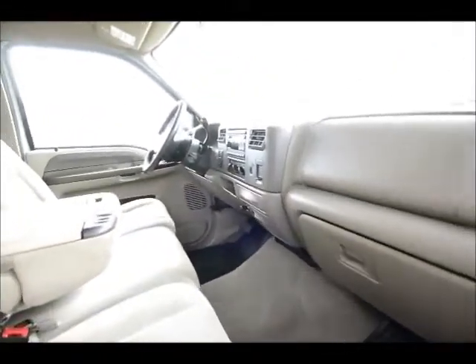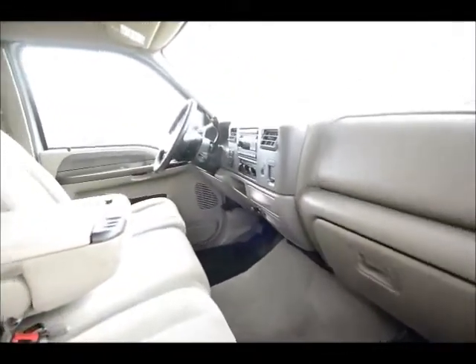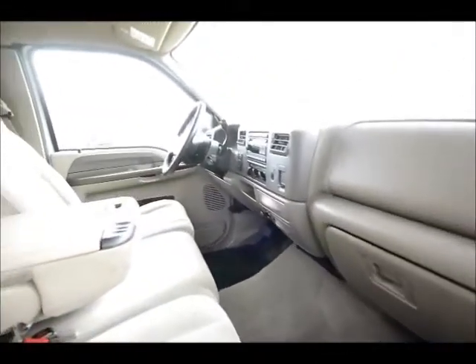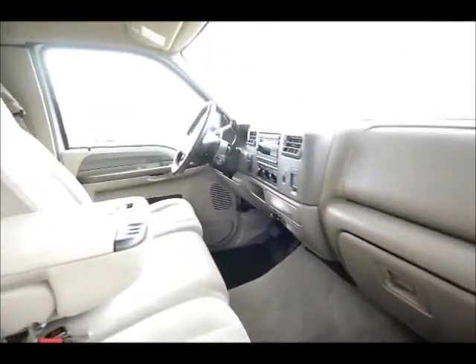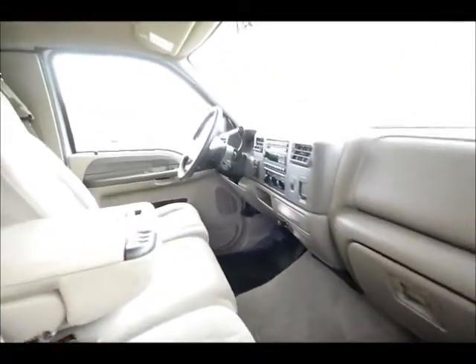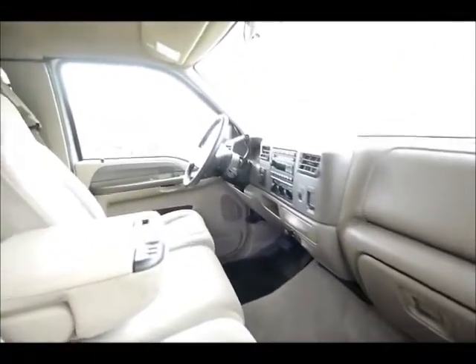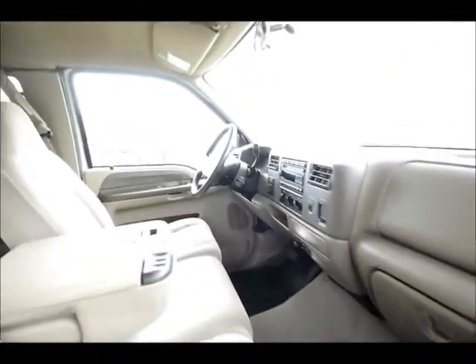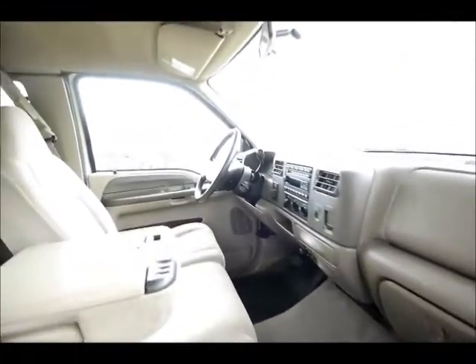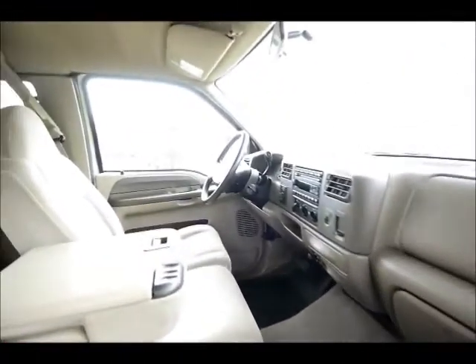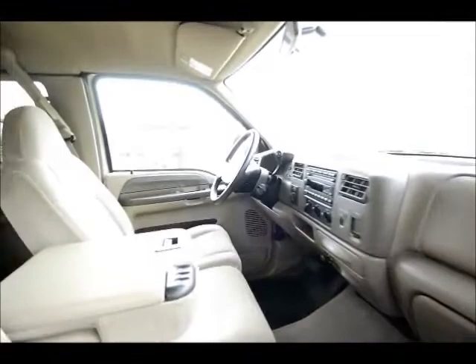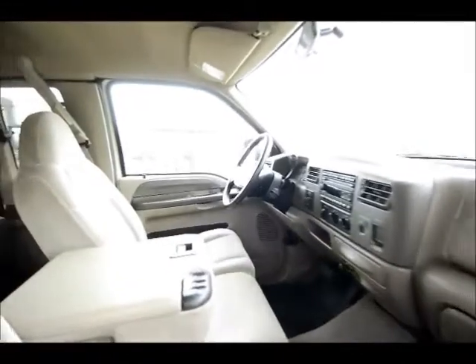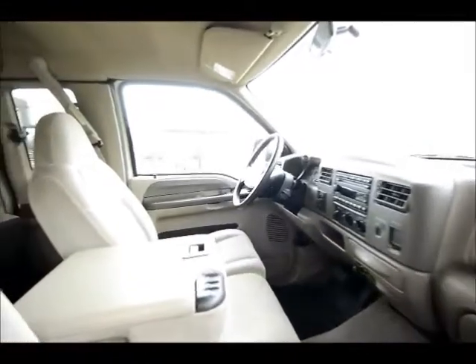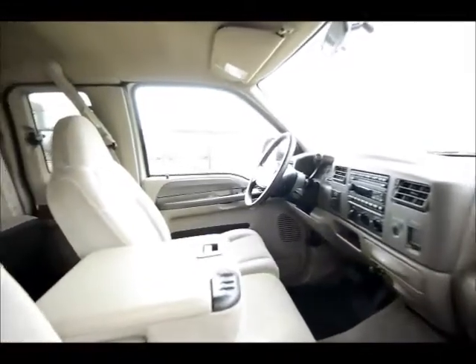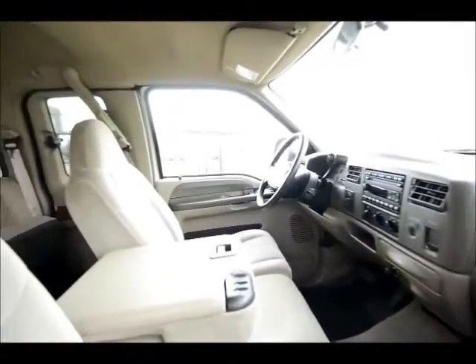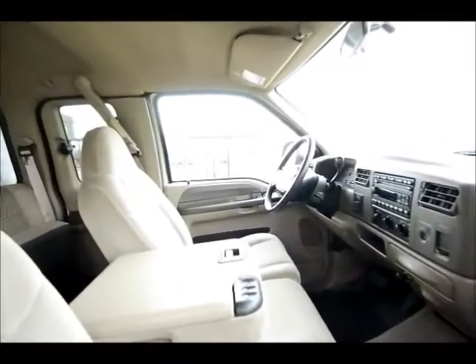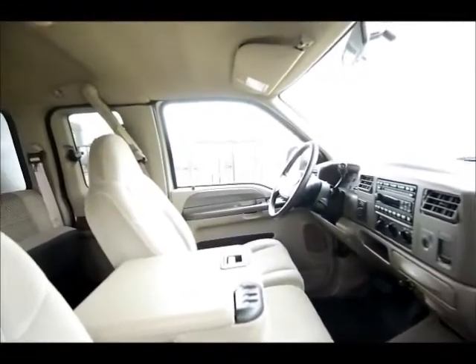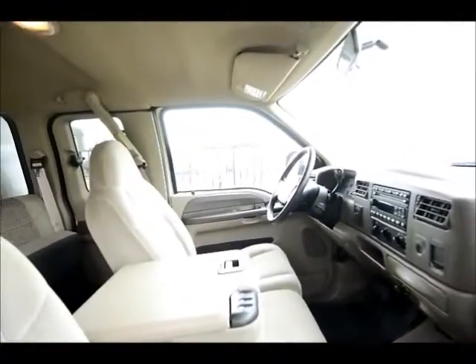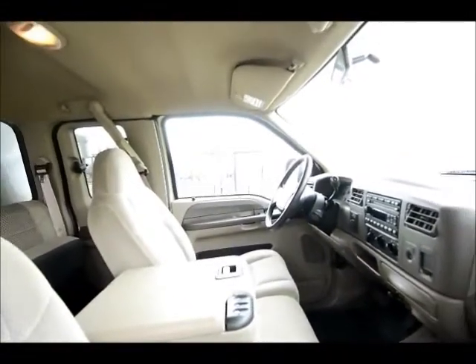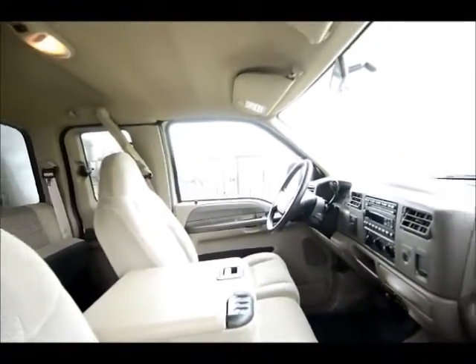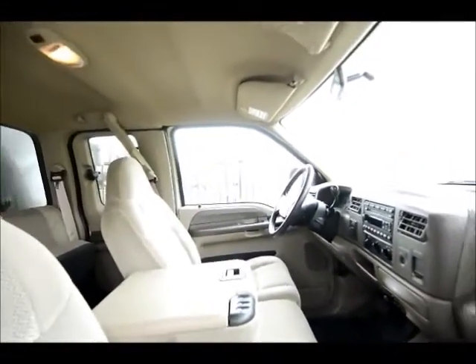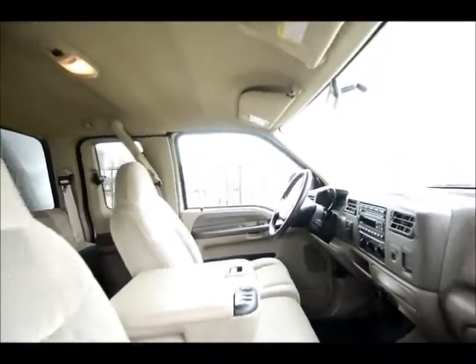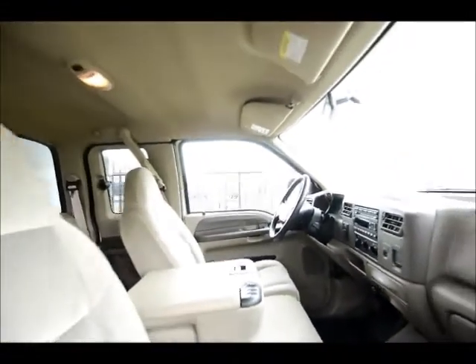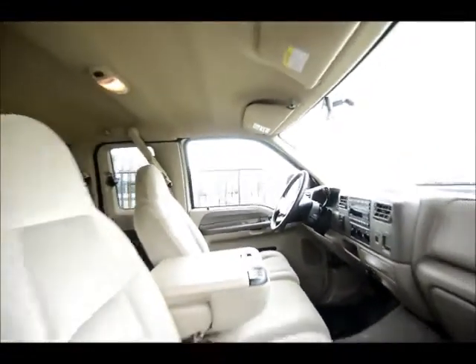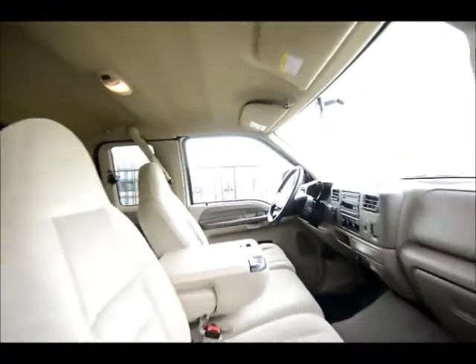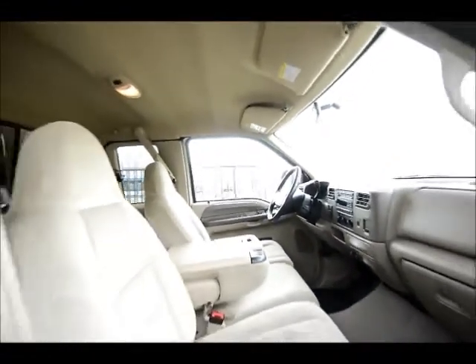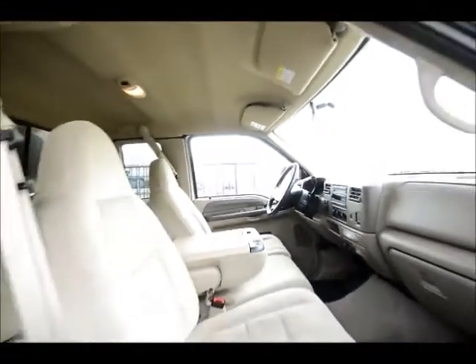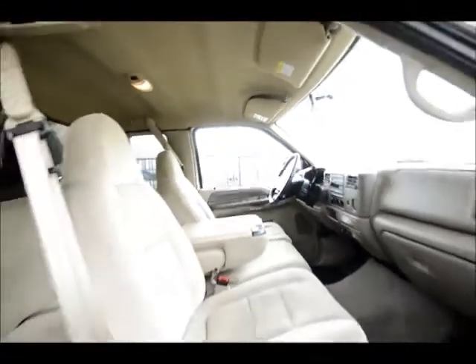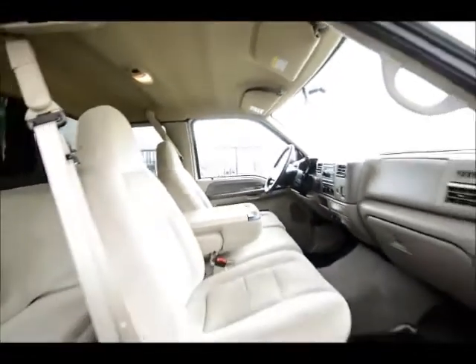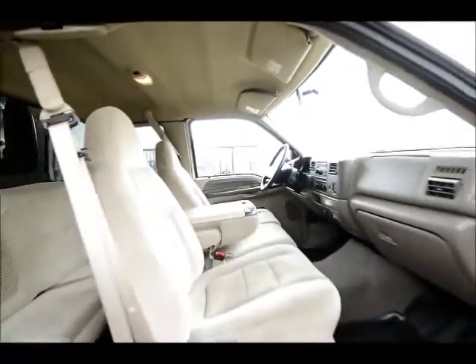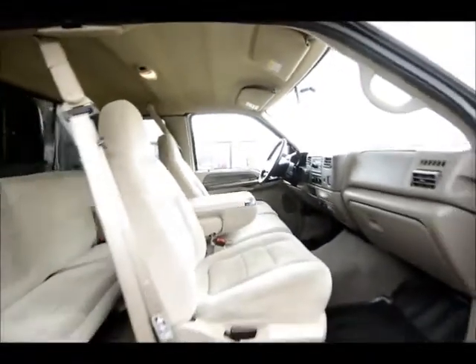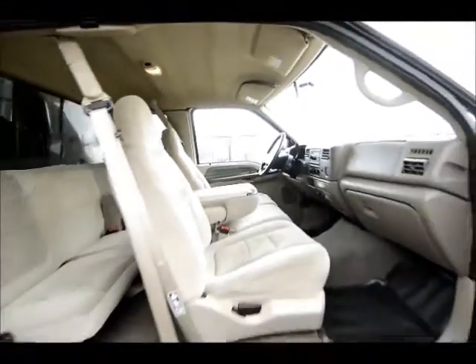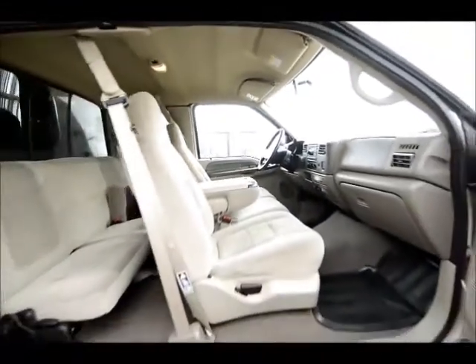Chrome wheels, split bucket seats. Beautiful, beautiful condition.